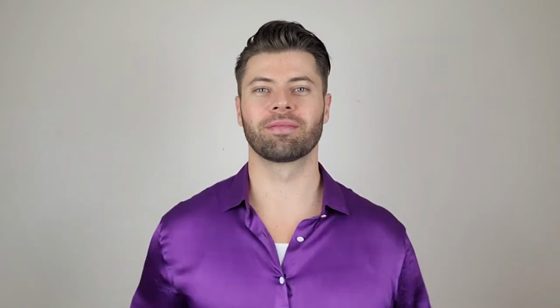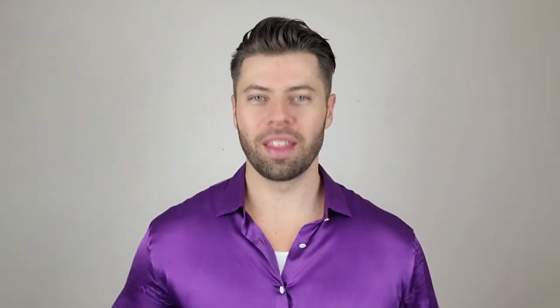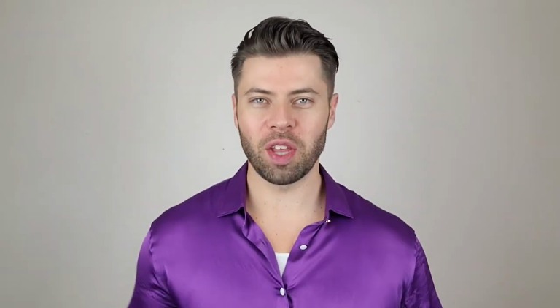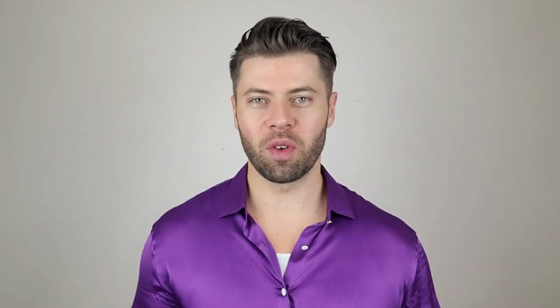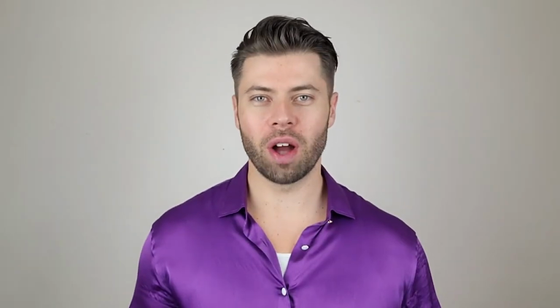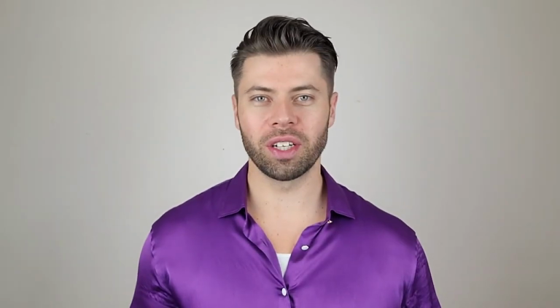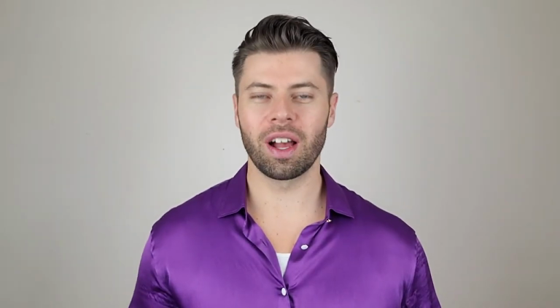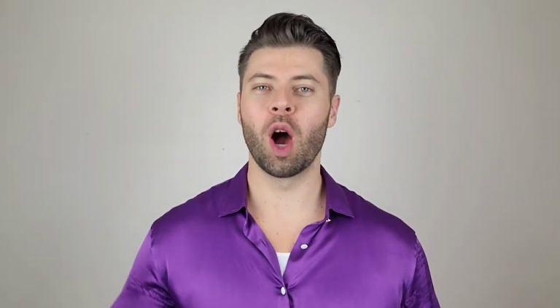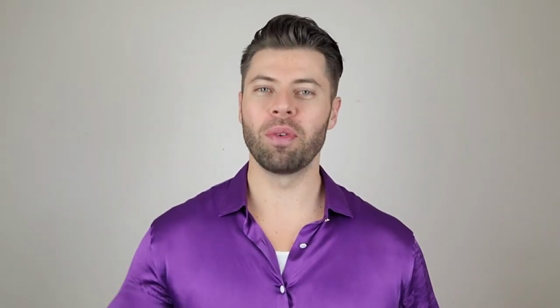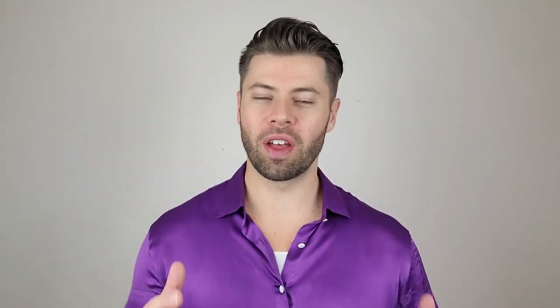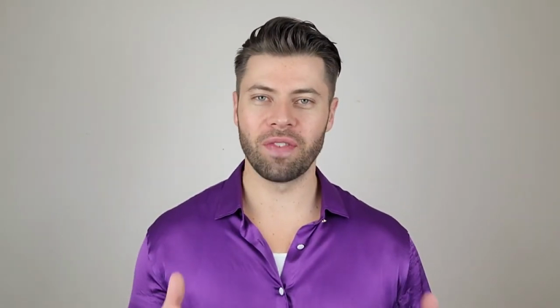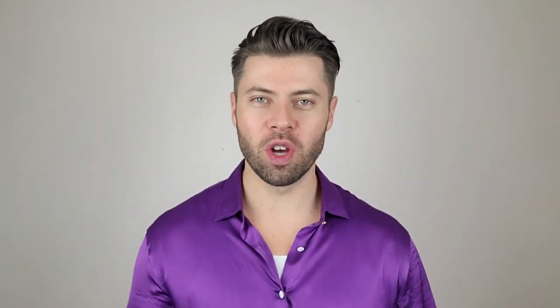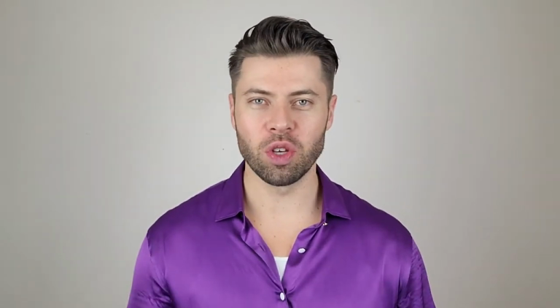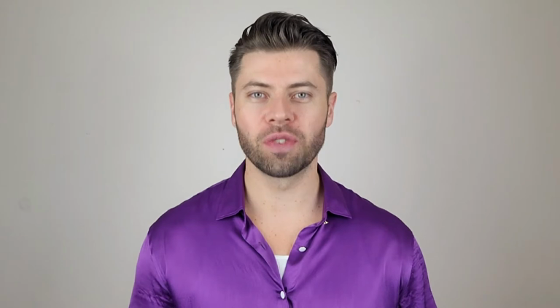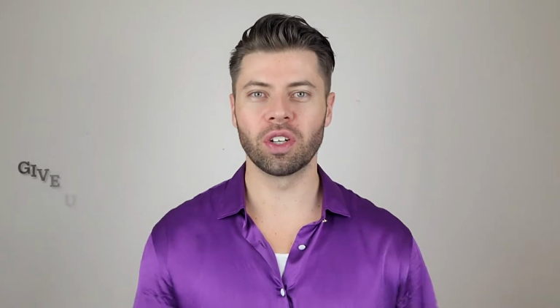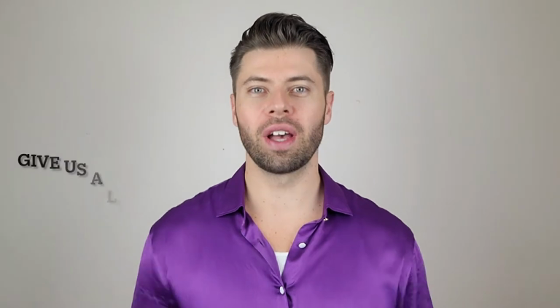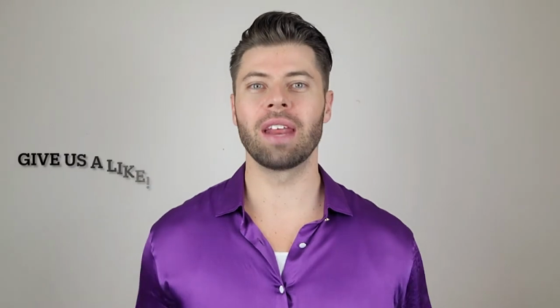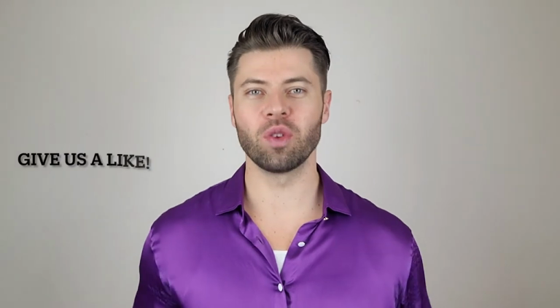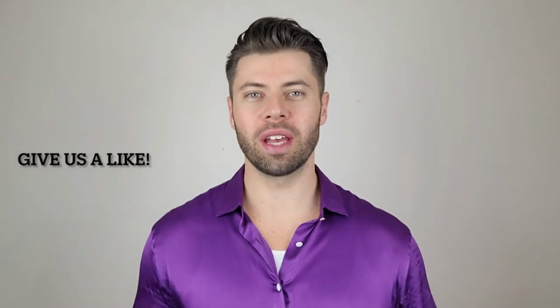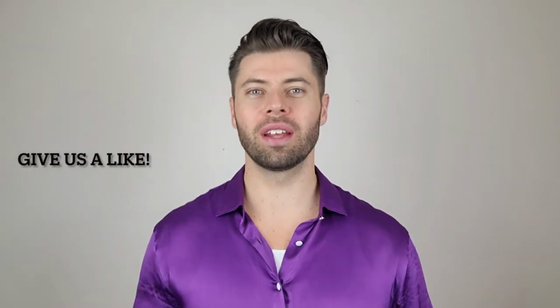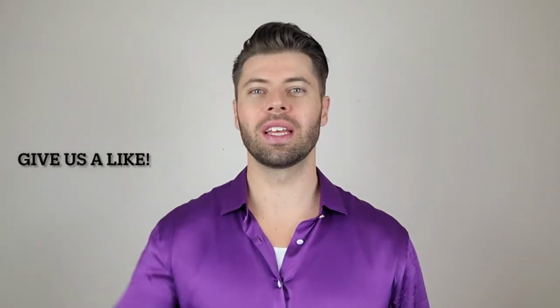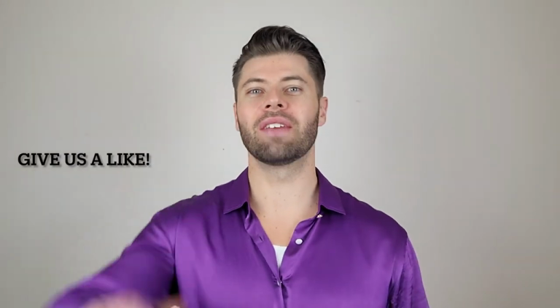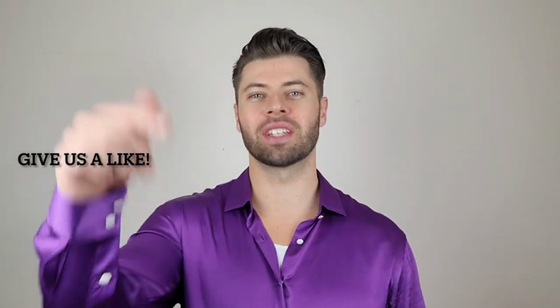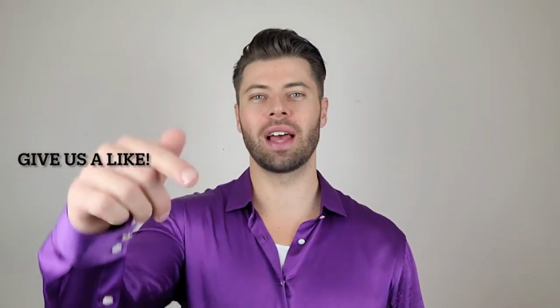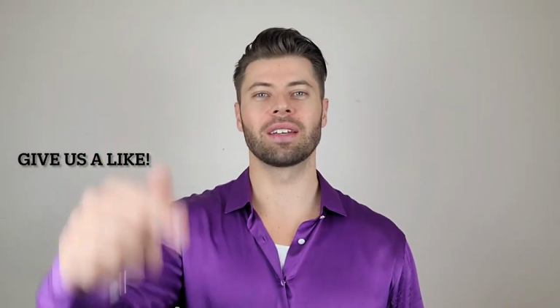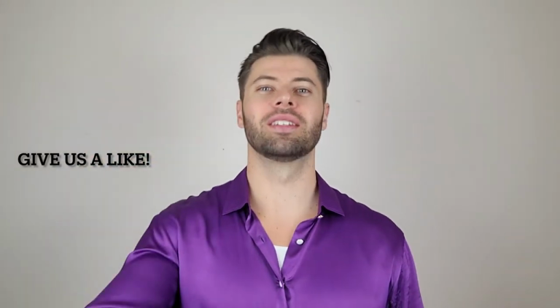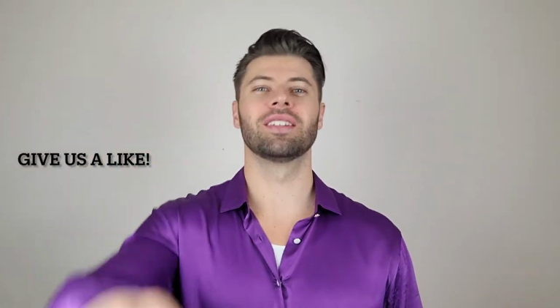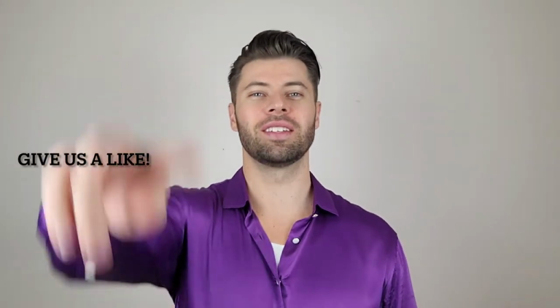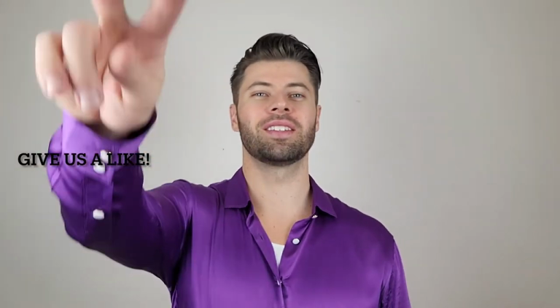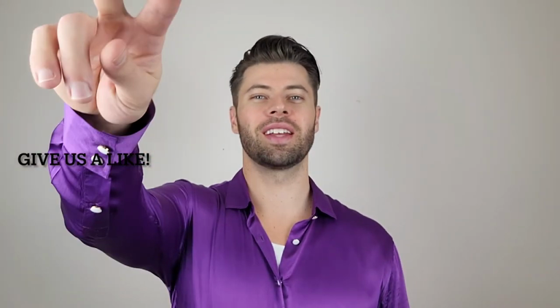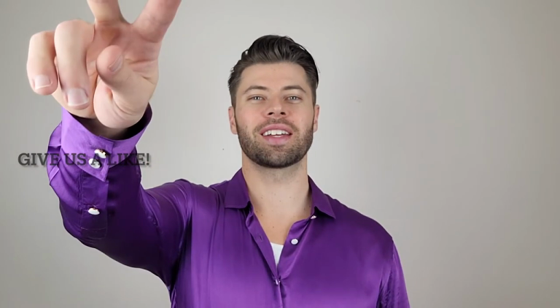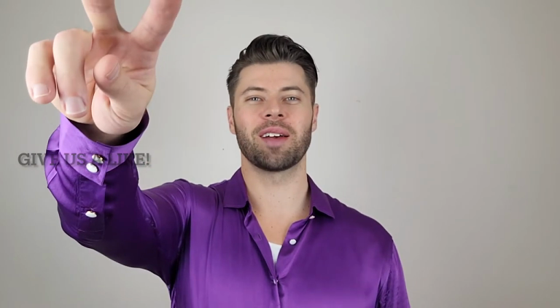Thank you for watching. I hope you found the video useful and if you did give us a like. See you next time.